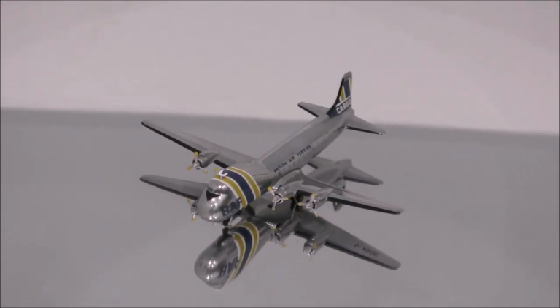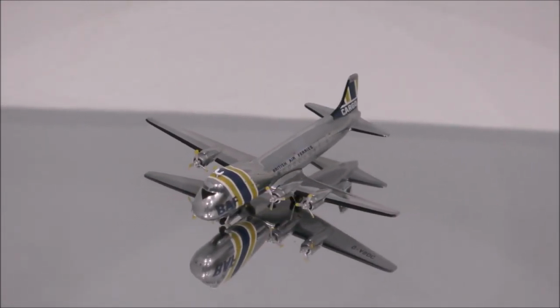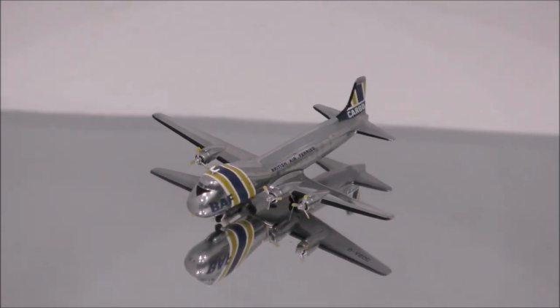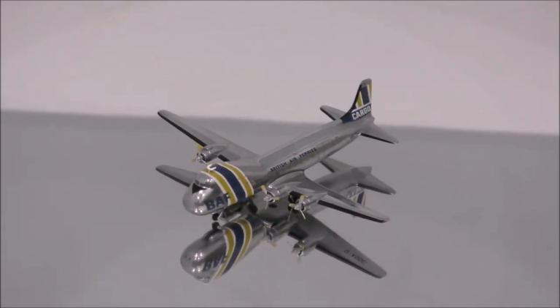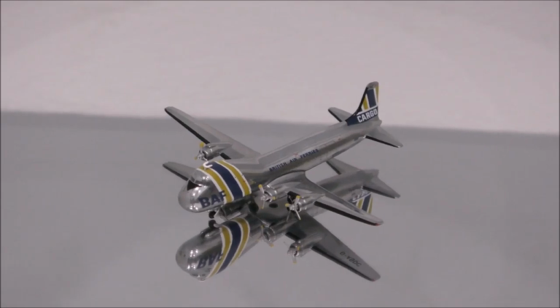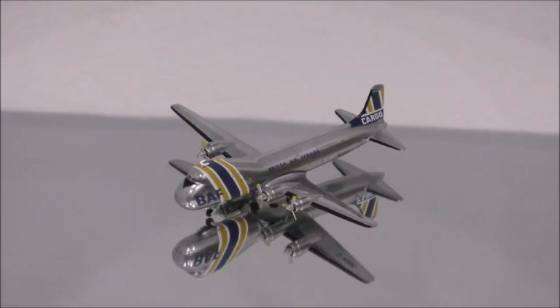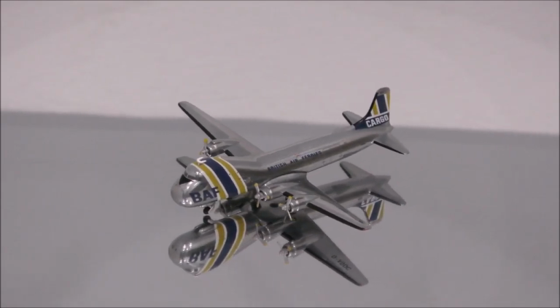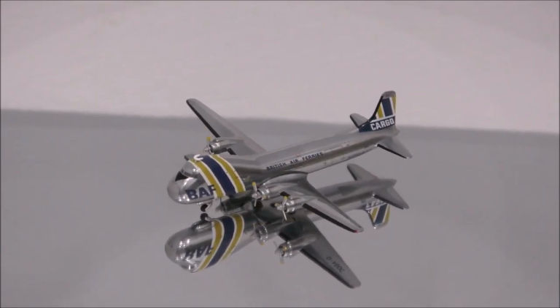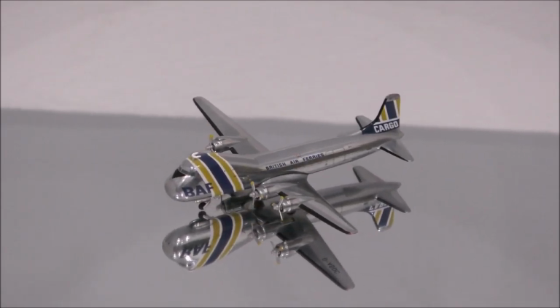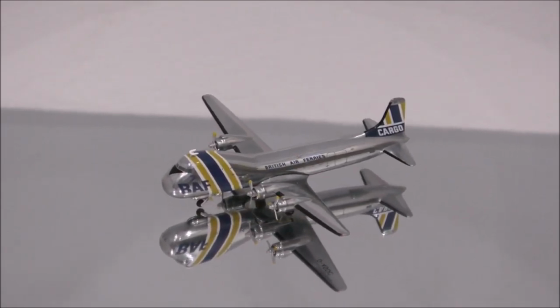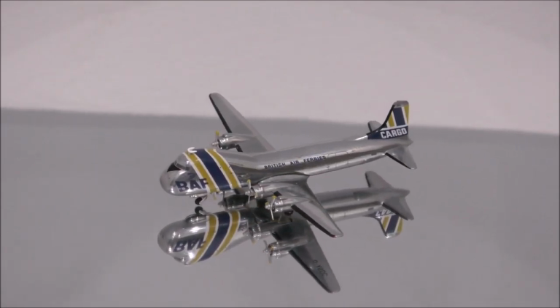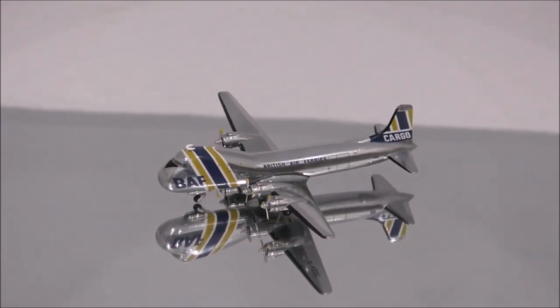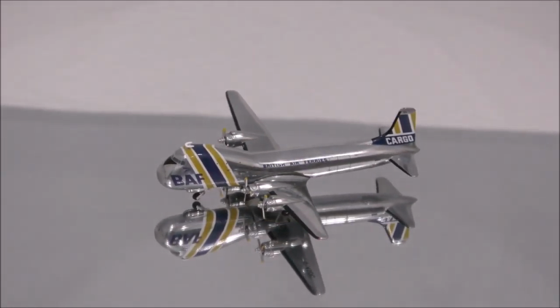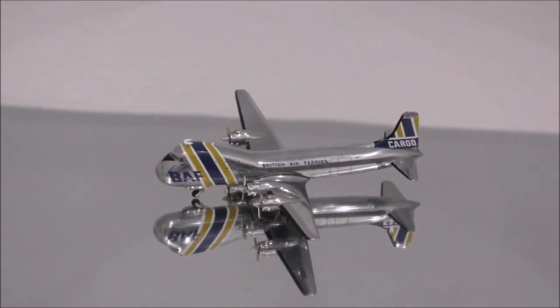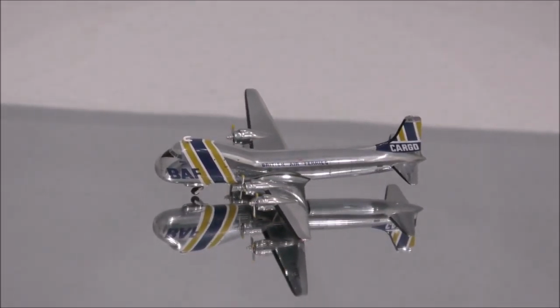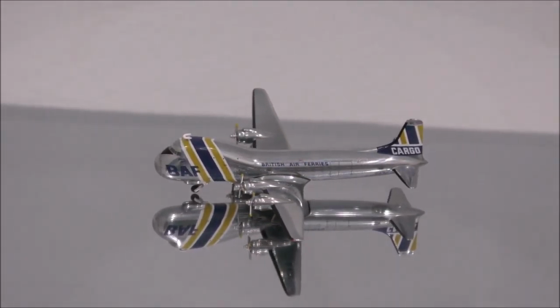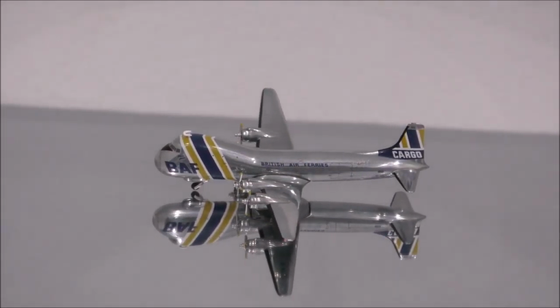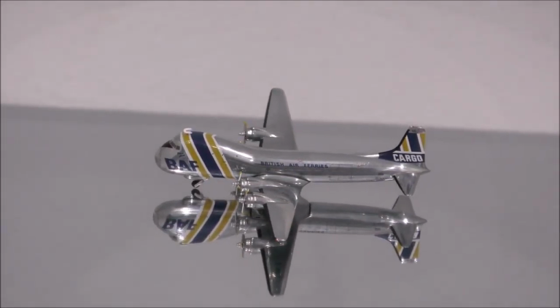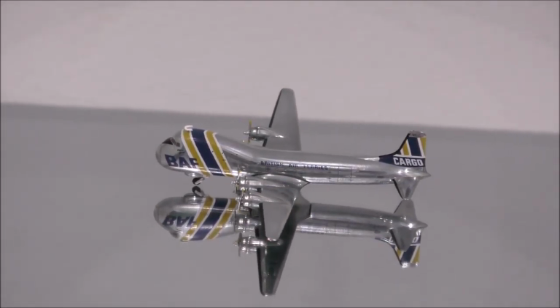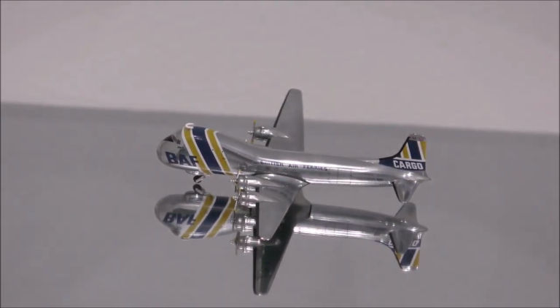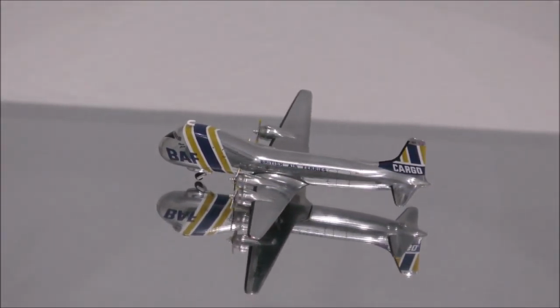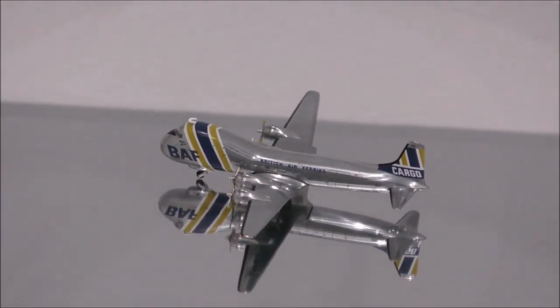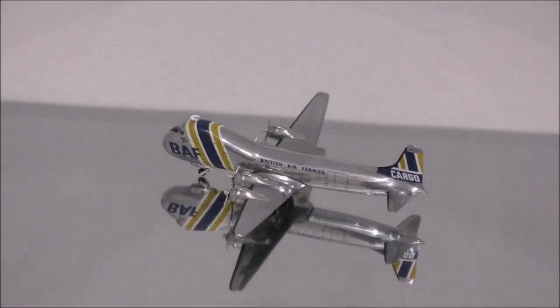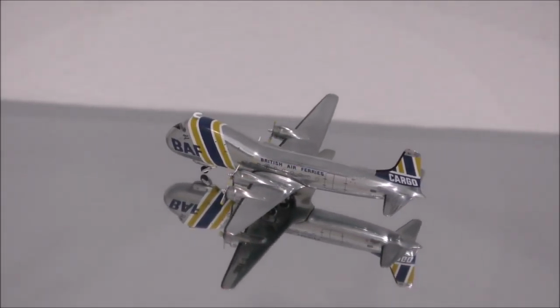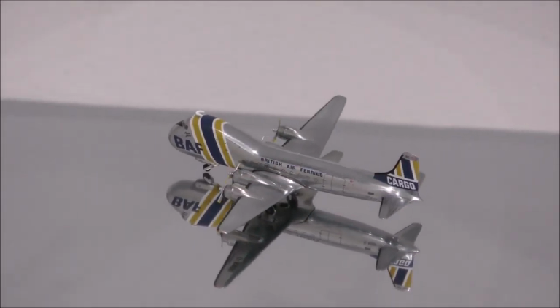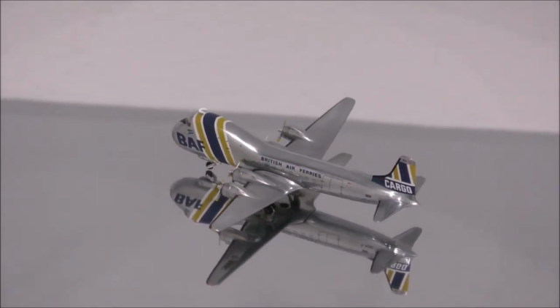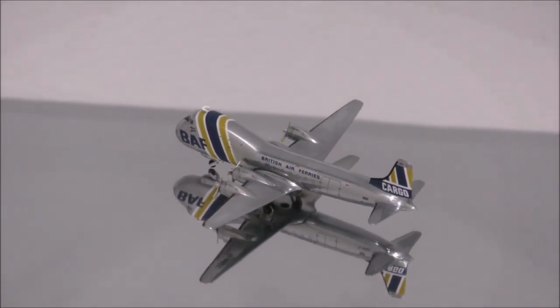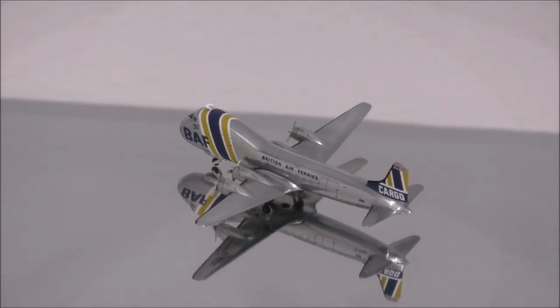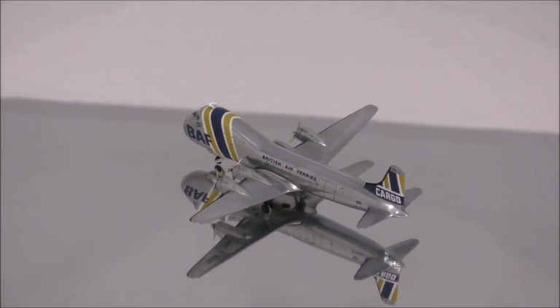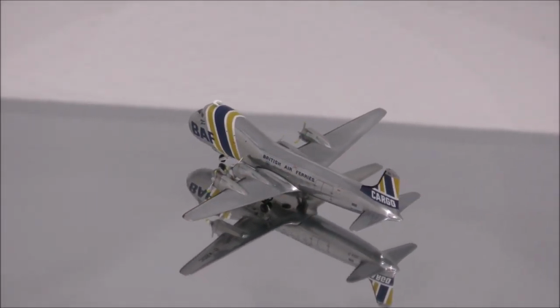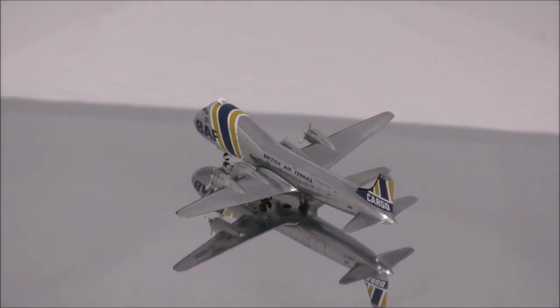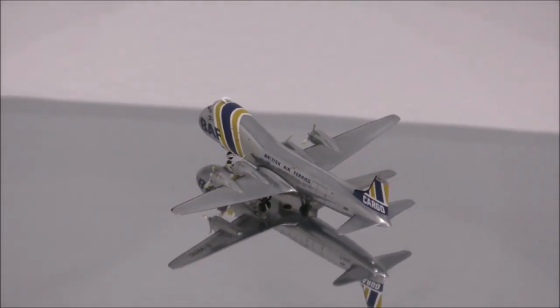The colors seem correct. The model is nicely polished and the print is nicely done as well.